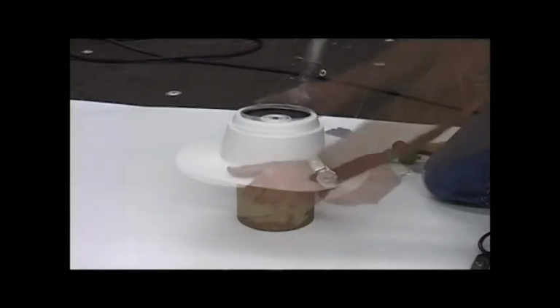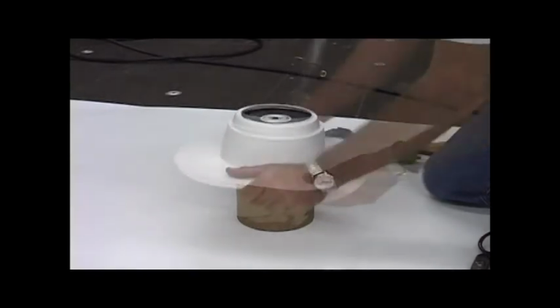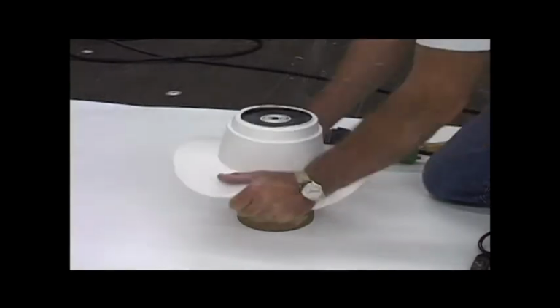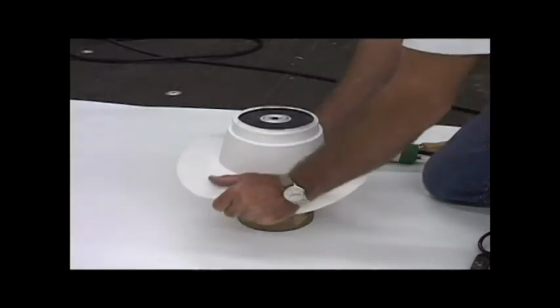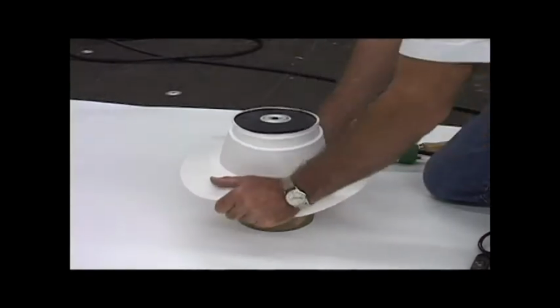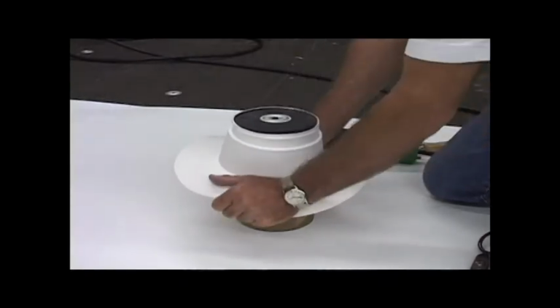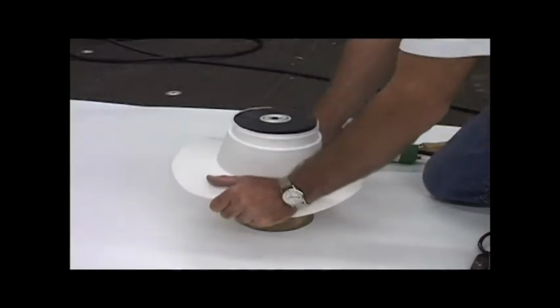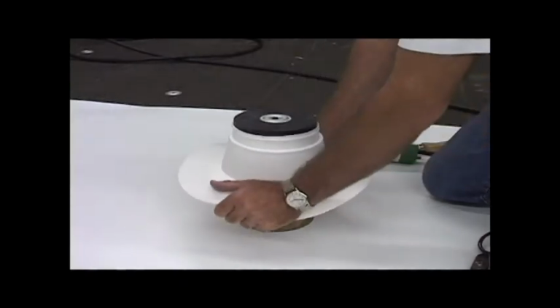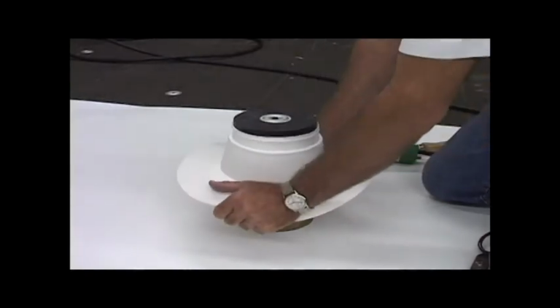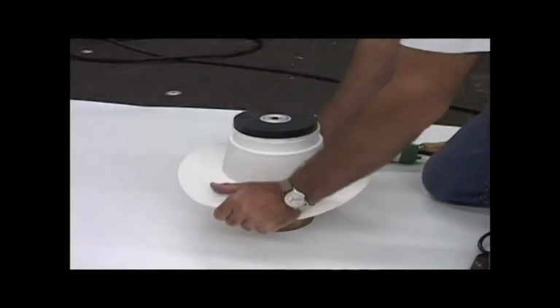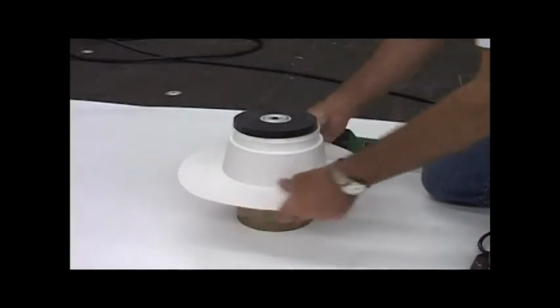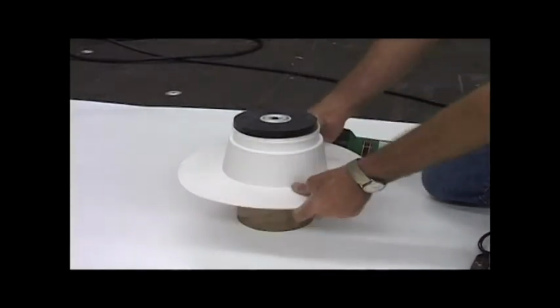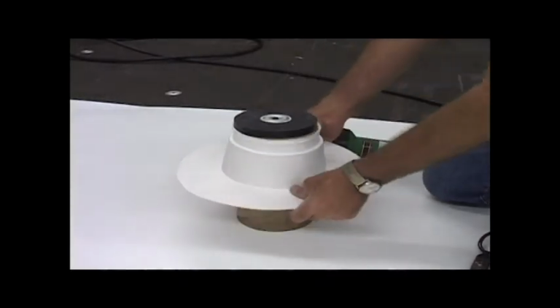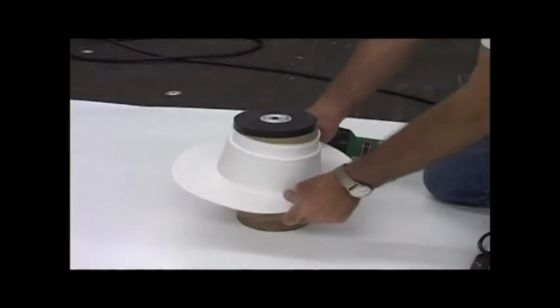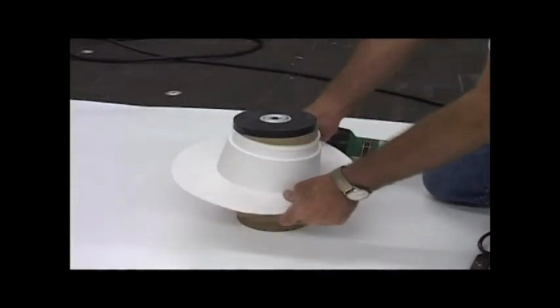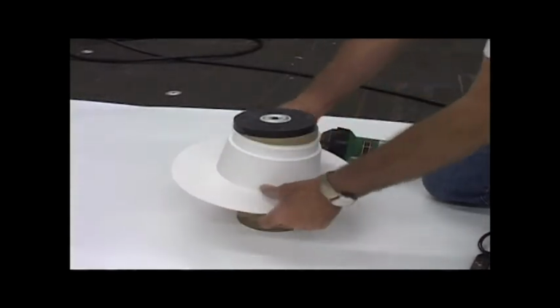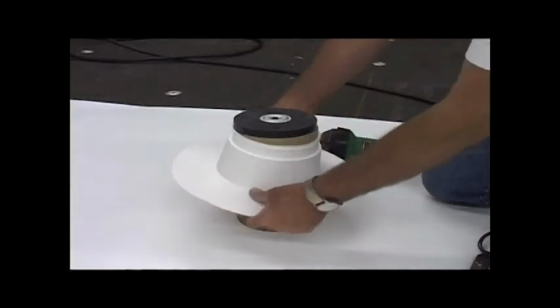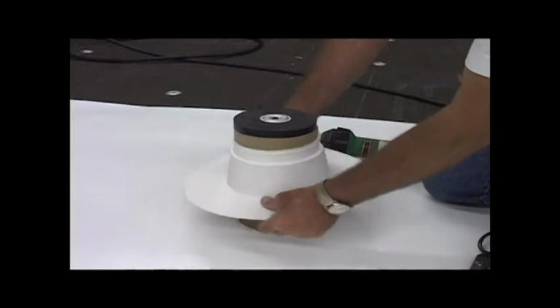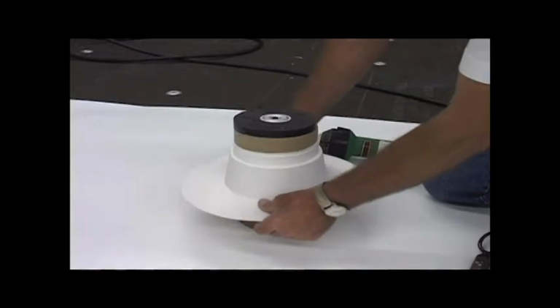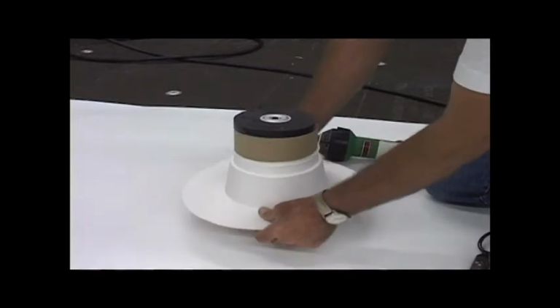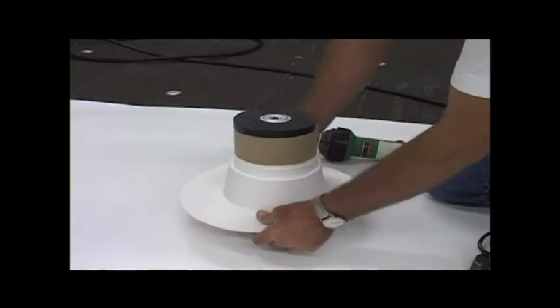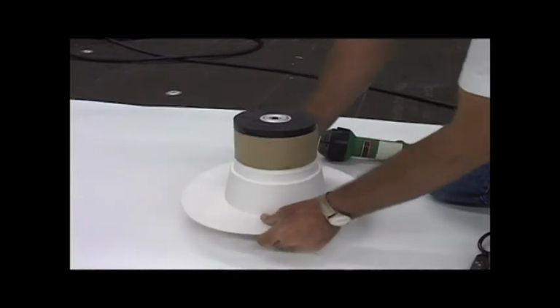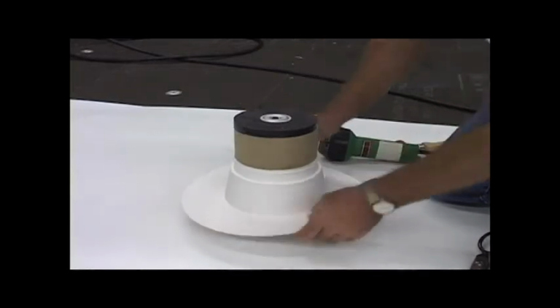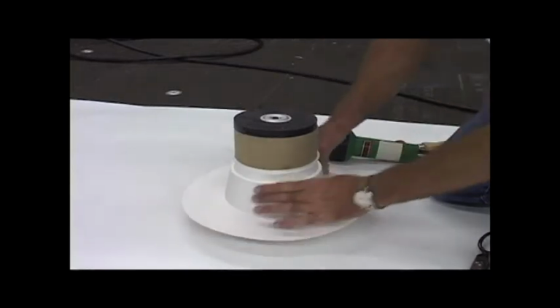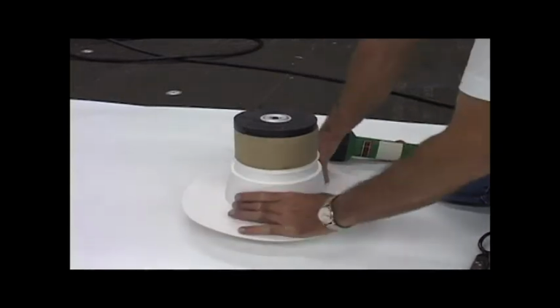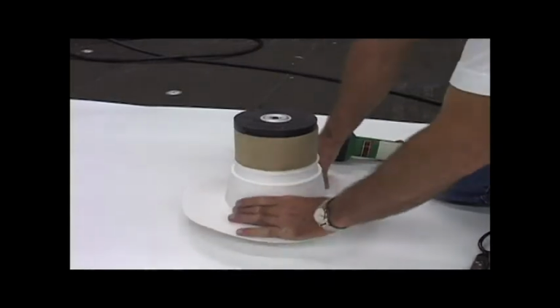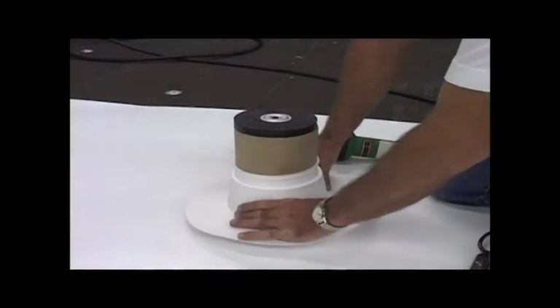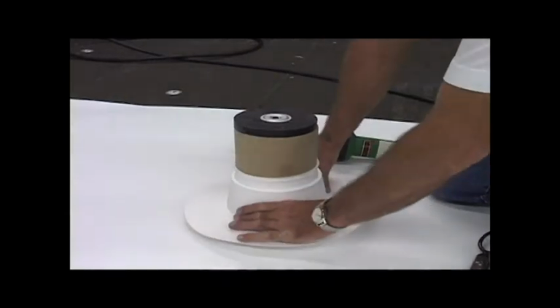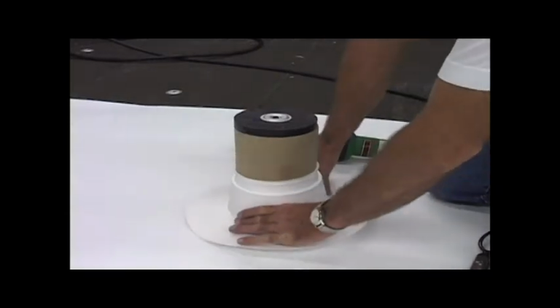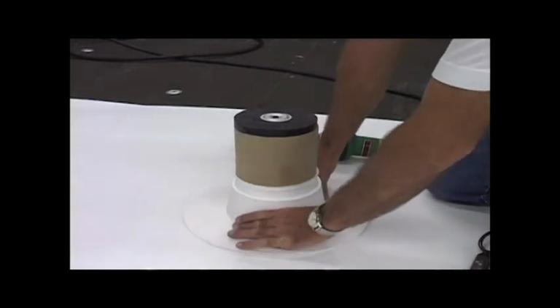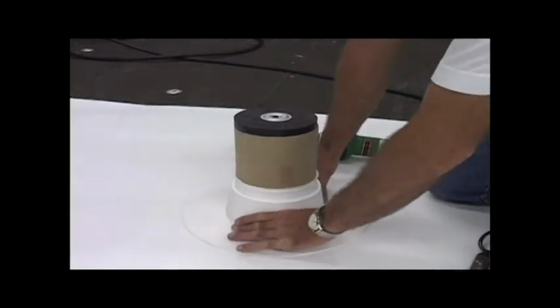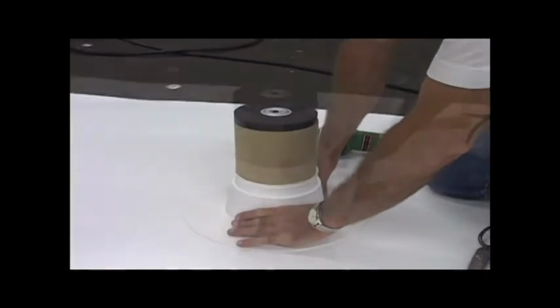Step 4. Pull the pipe seal down and lay the flange flat on the deck.